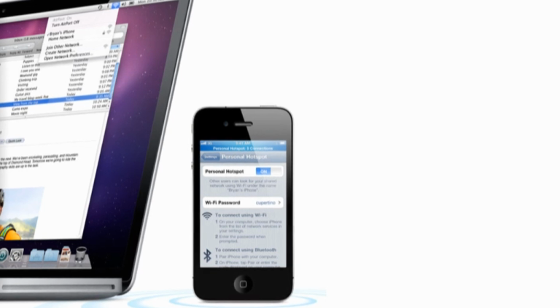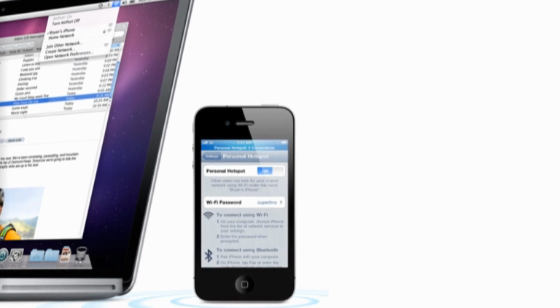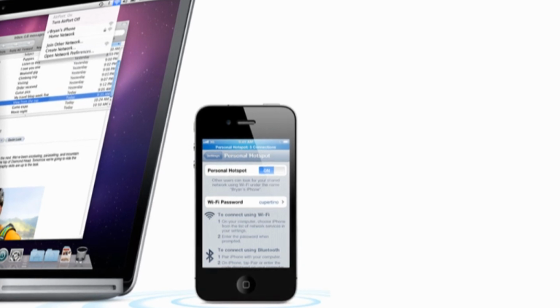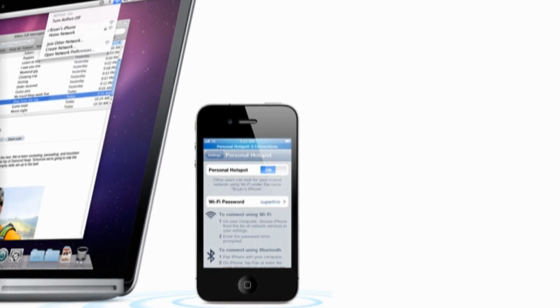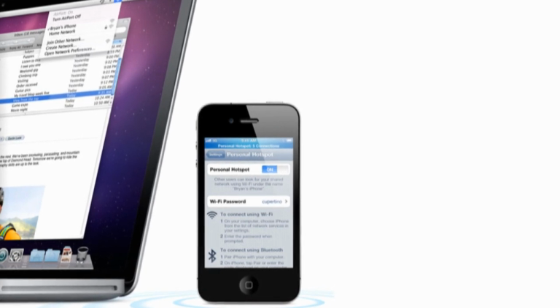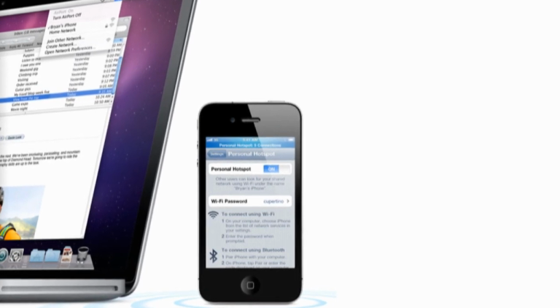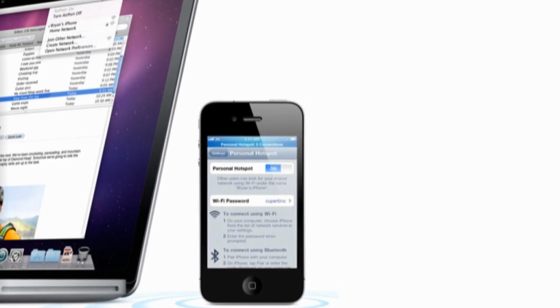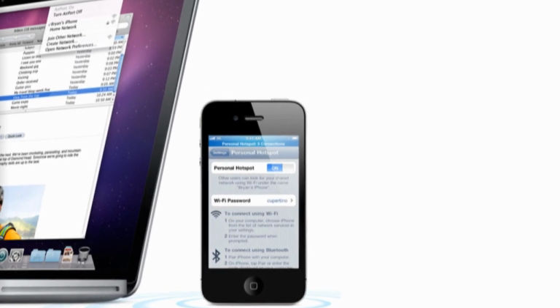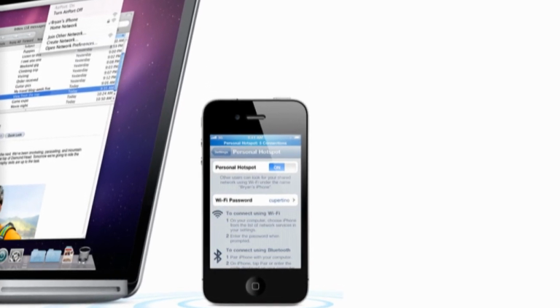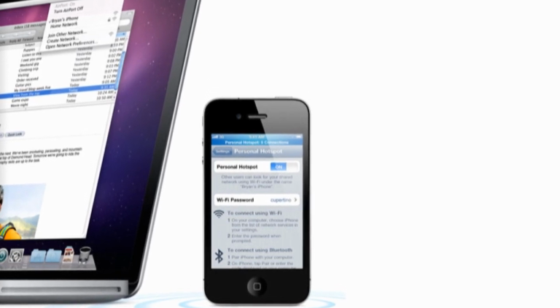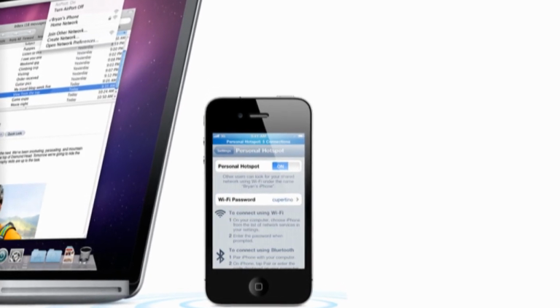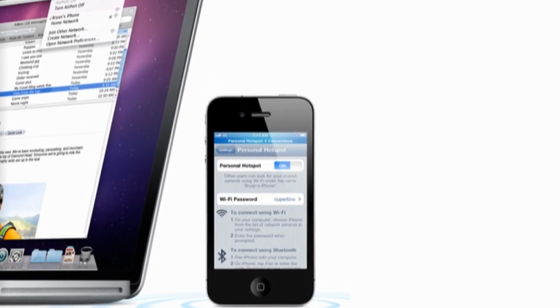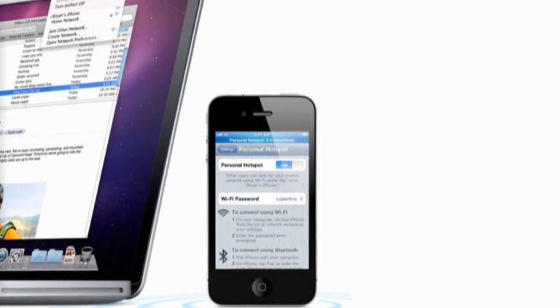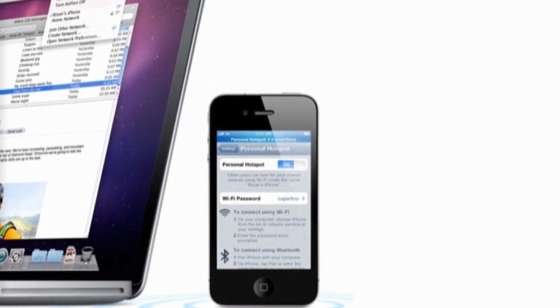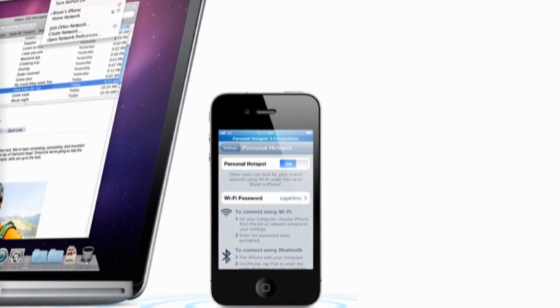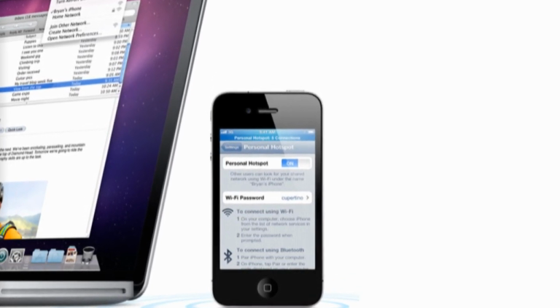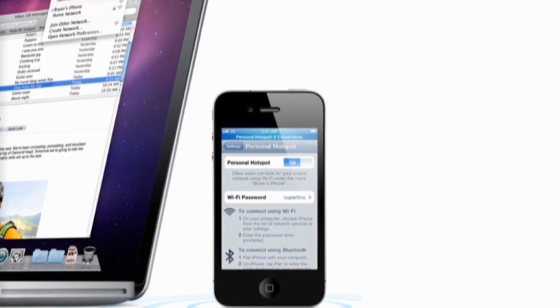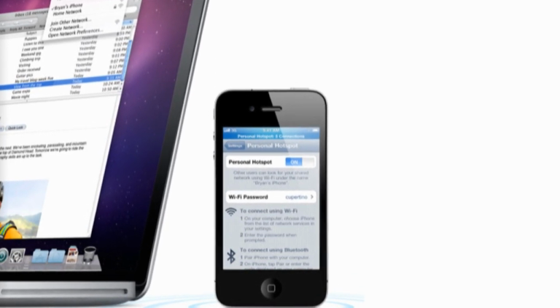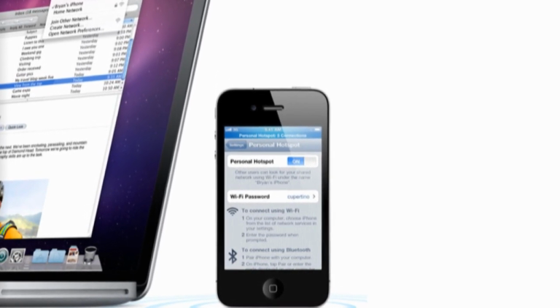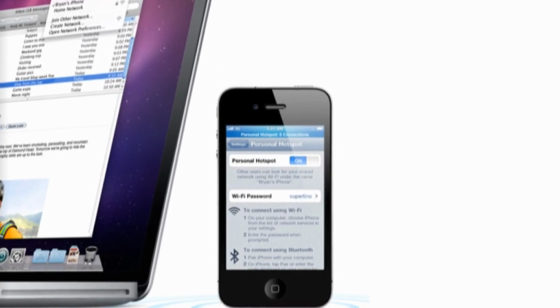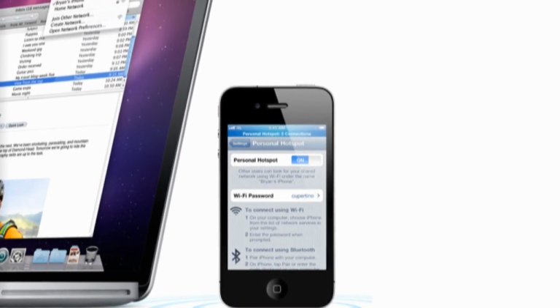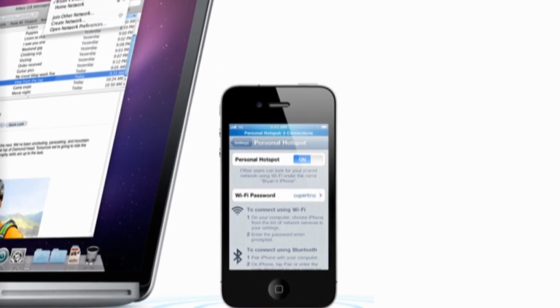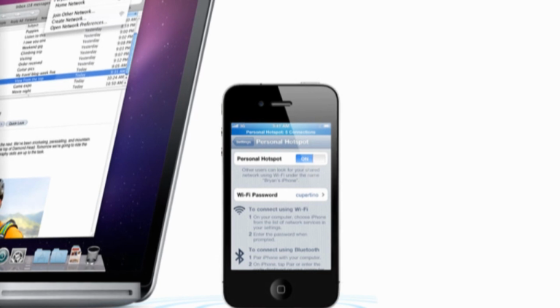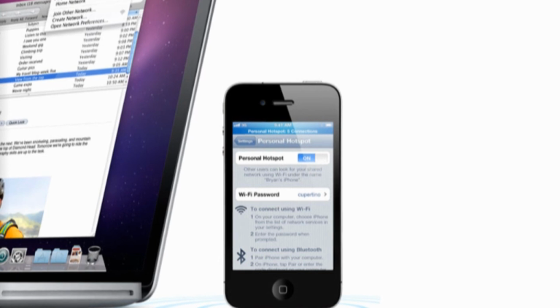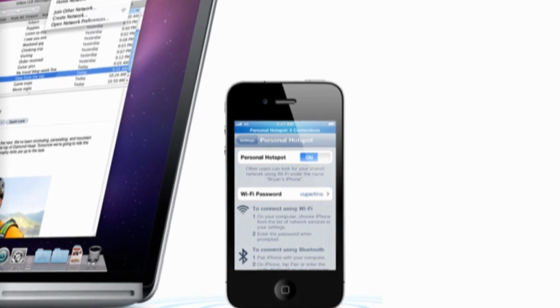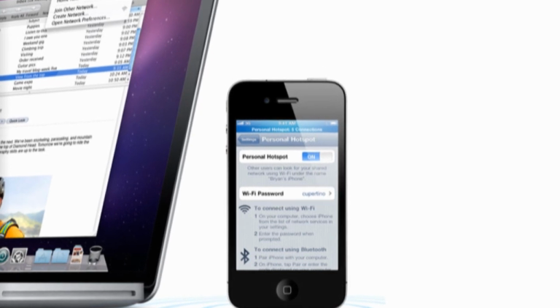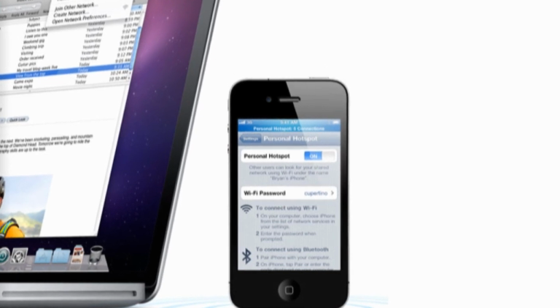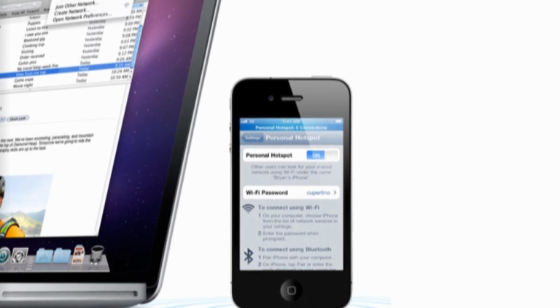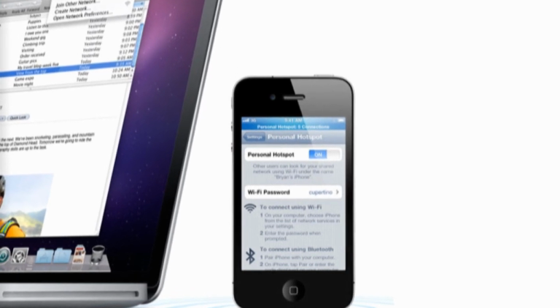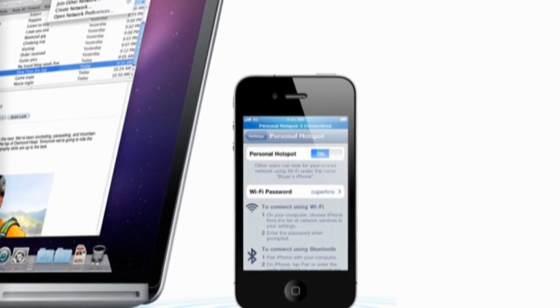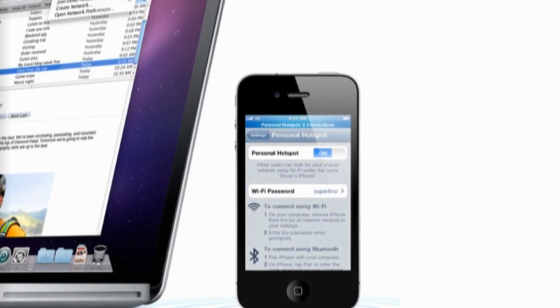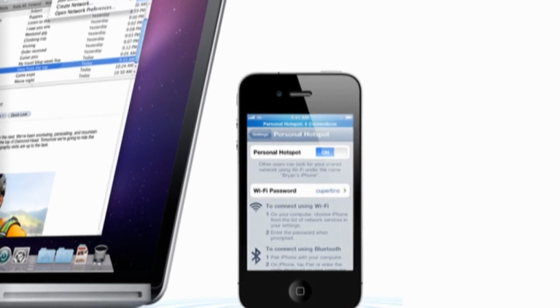If you're an iPhone 4 owner, you'll now be pleased to know that you will get an option for the personal hotspot that launched on the Verizon iPhone 4.